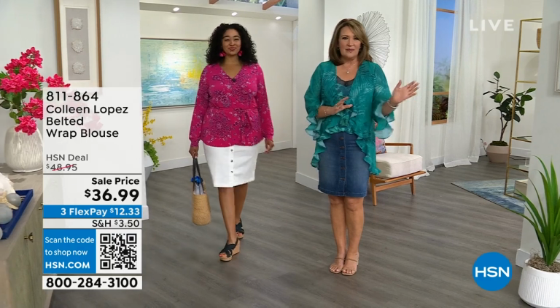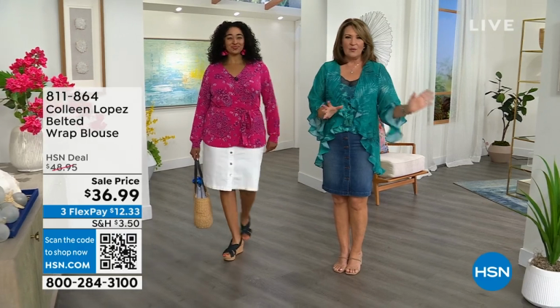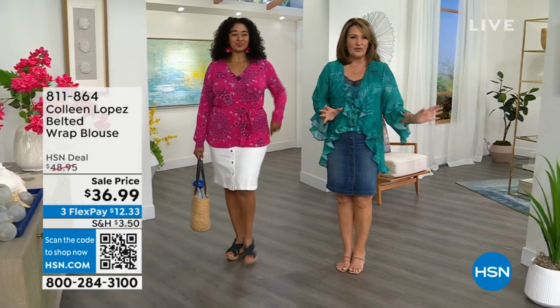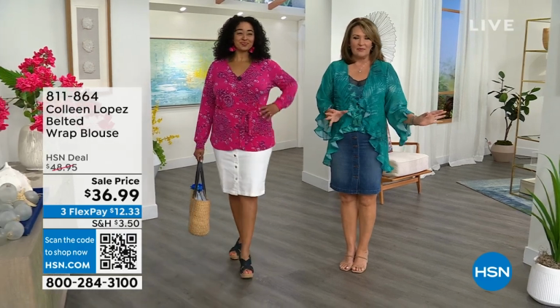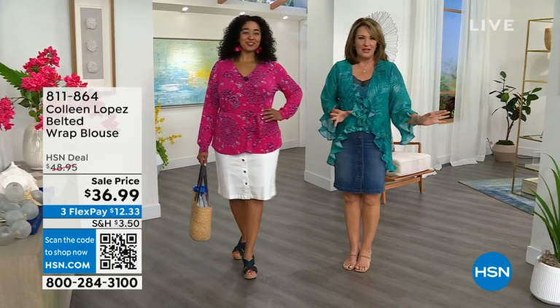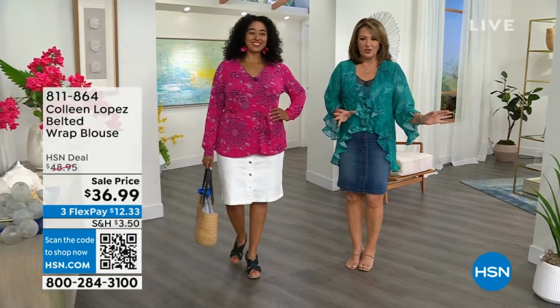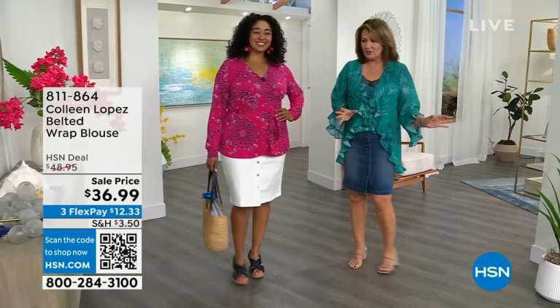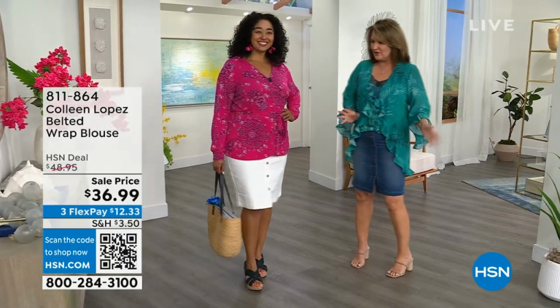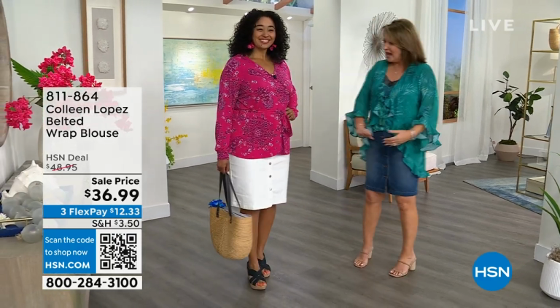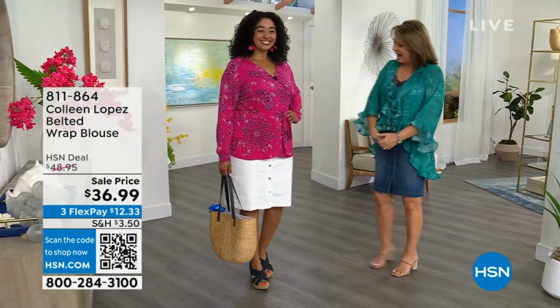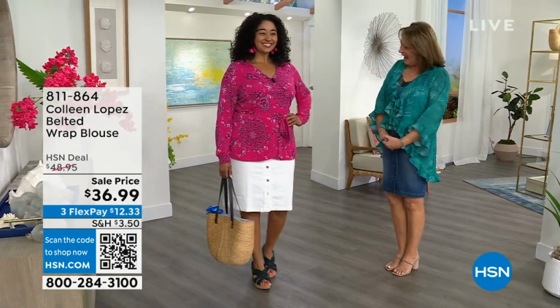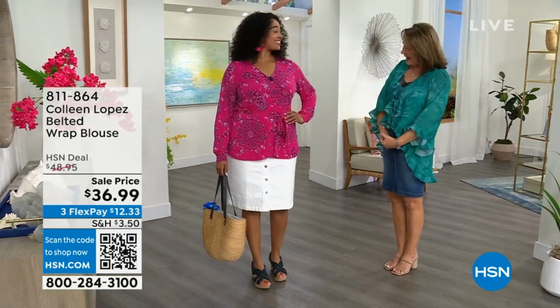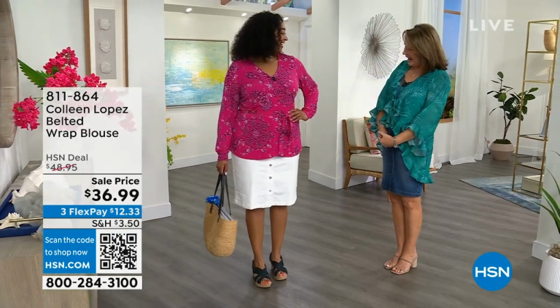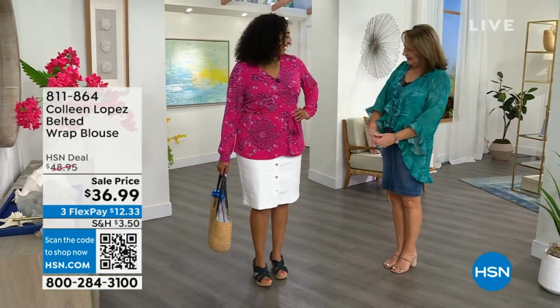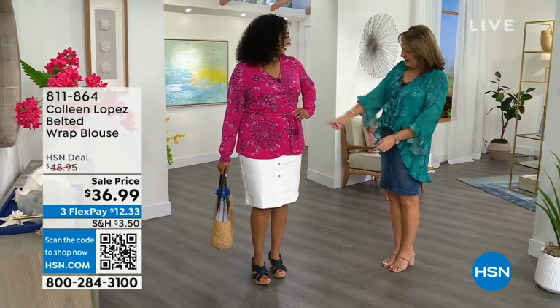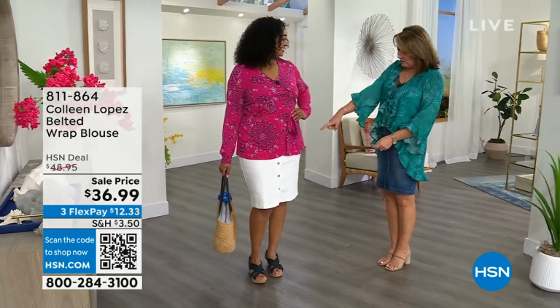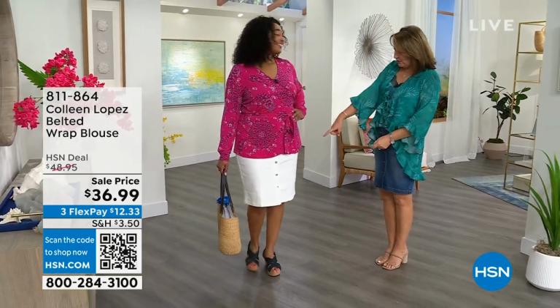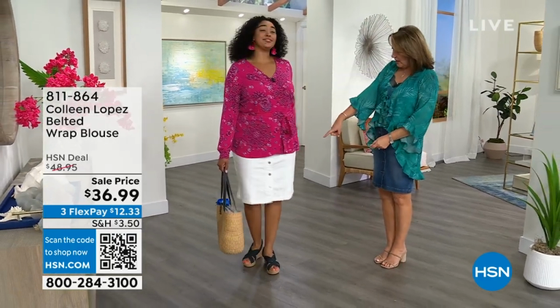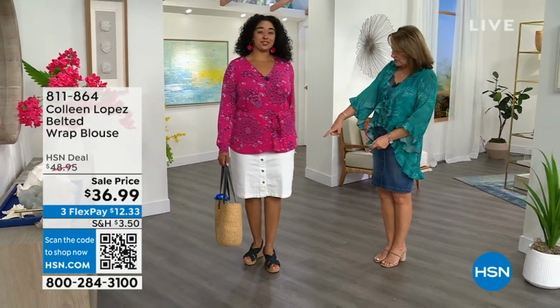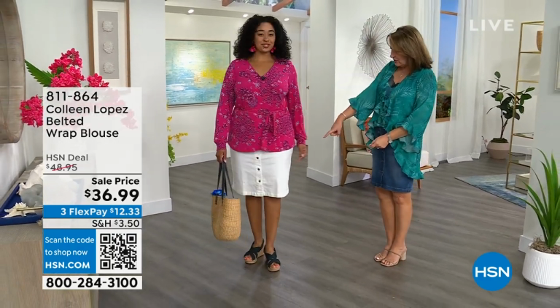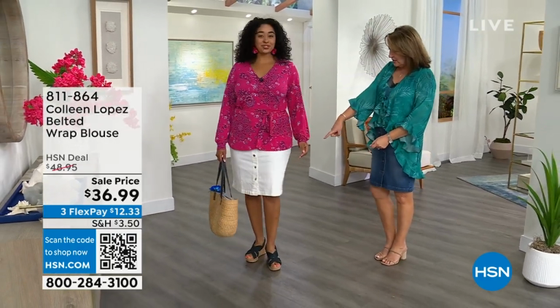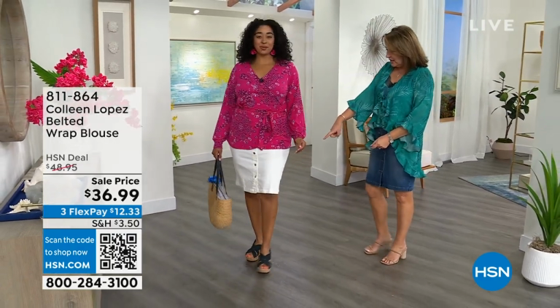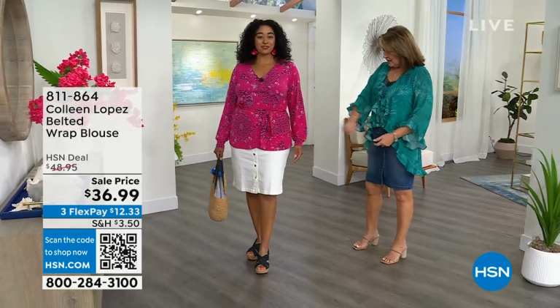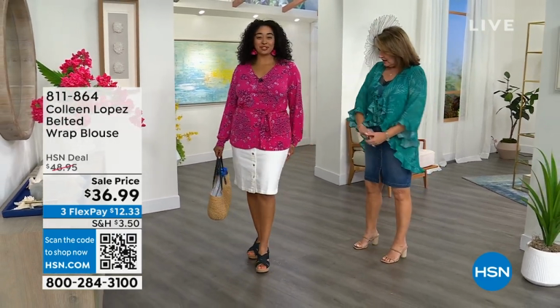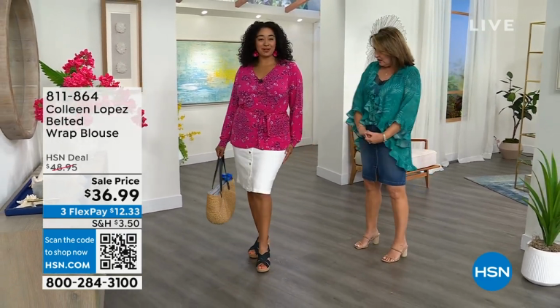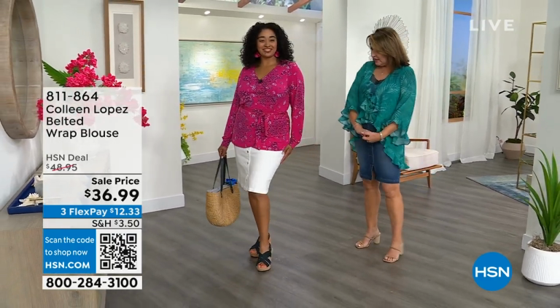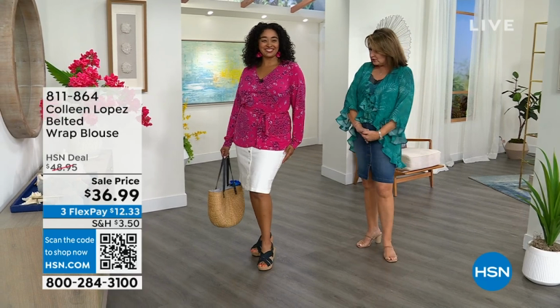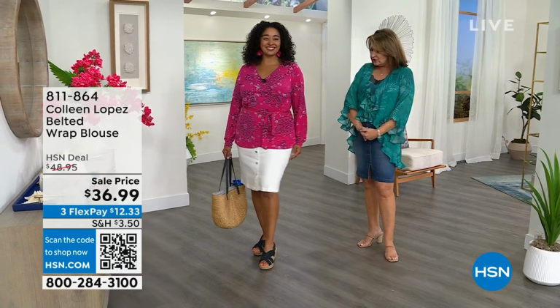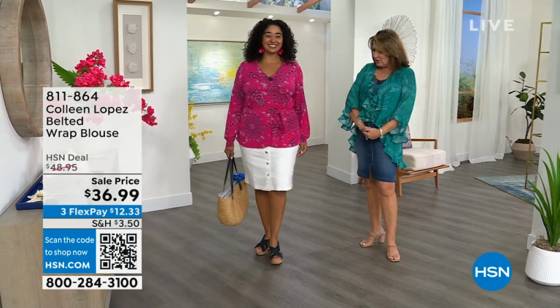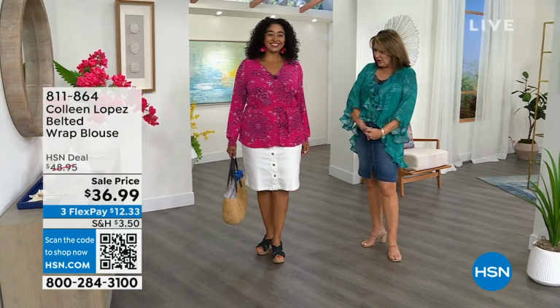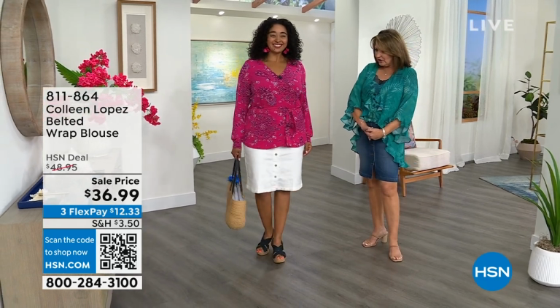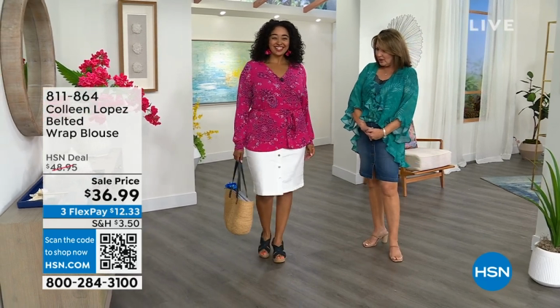You've seen me wear this for many jewelry shows. Hi! I love it with your white skirt. Super cute for summer. That looks so good on you.